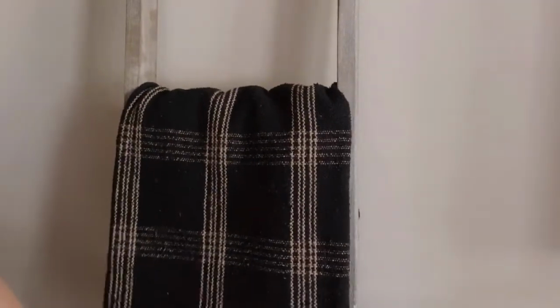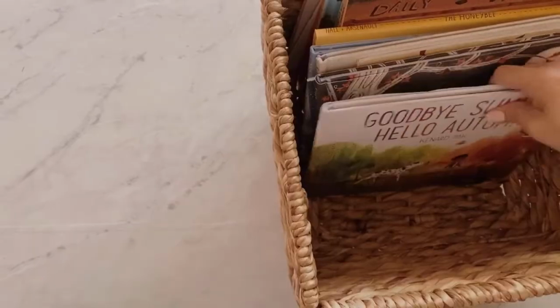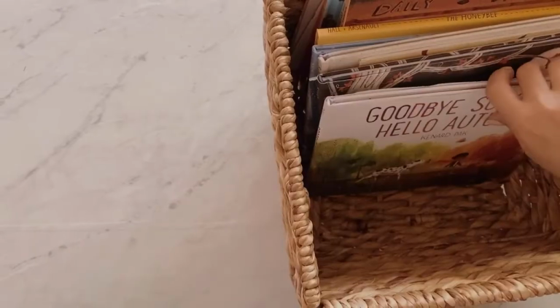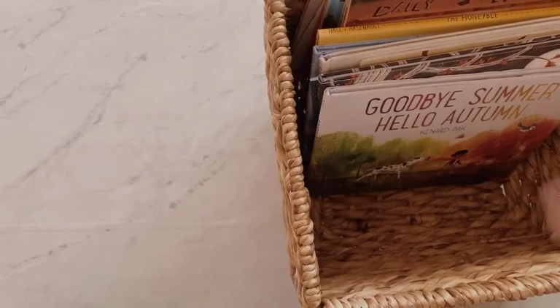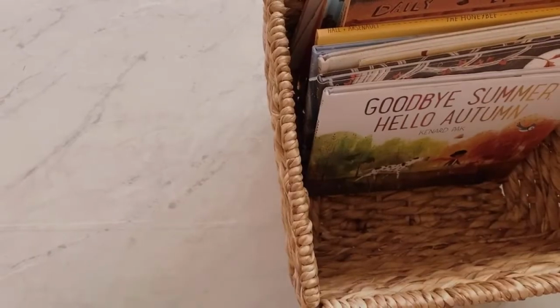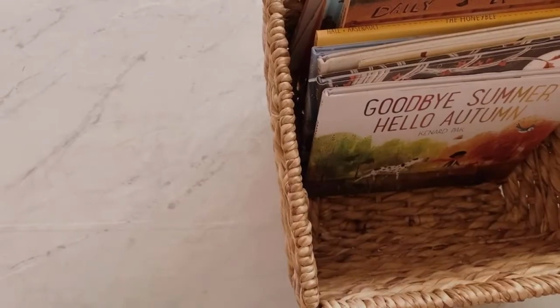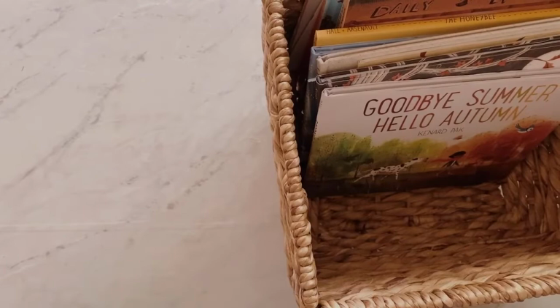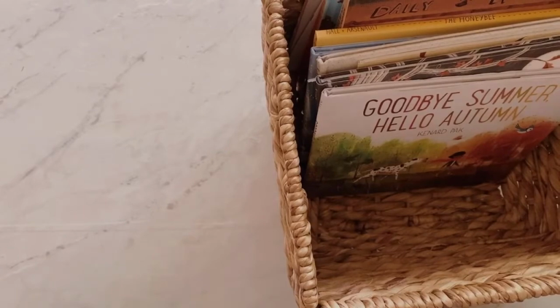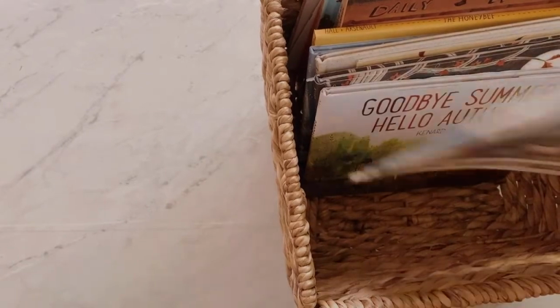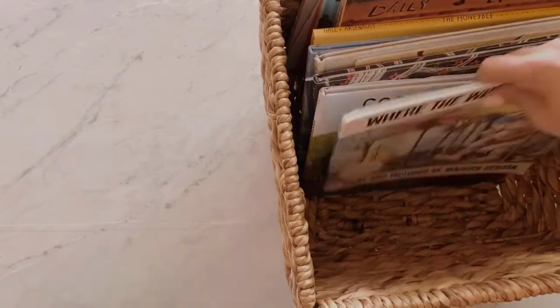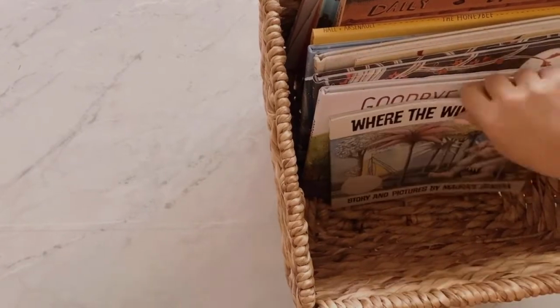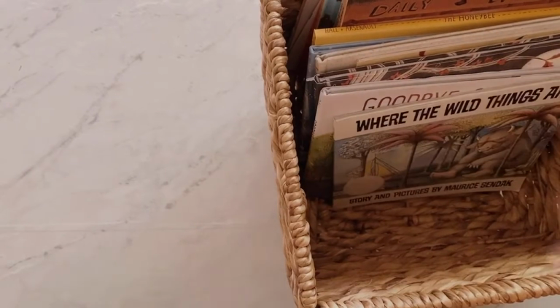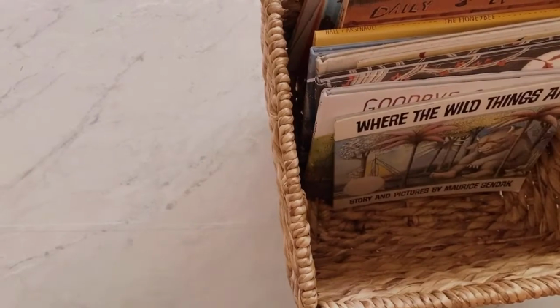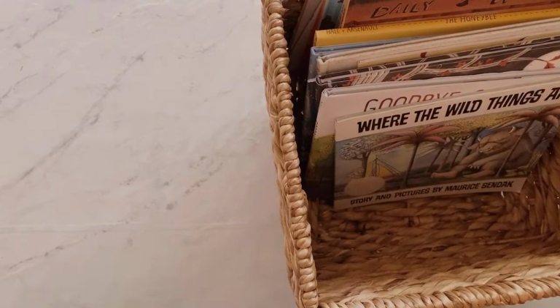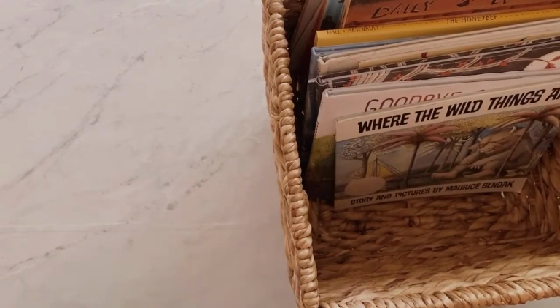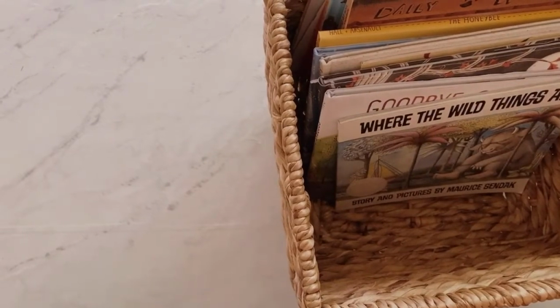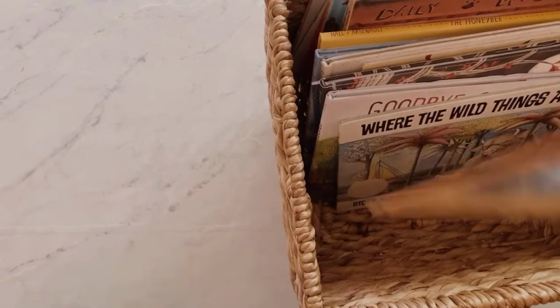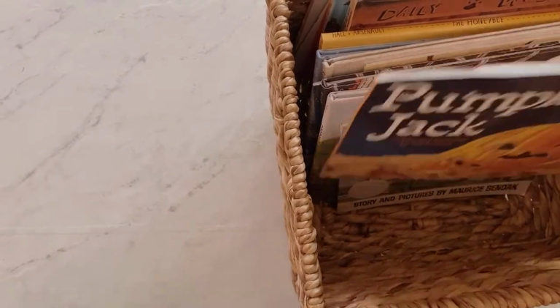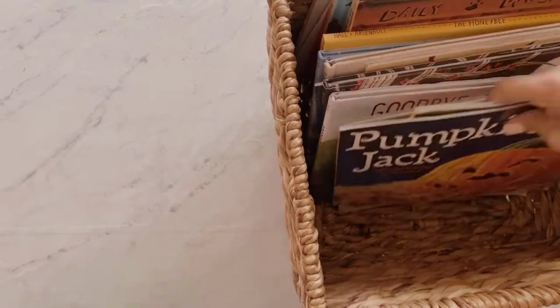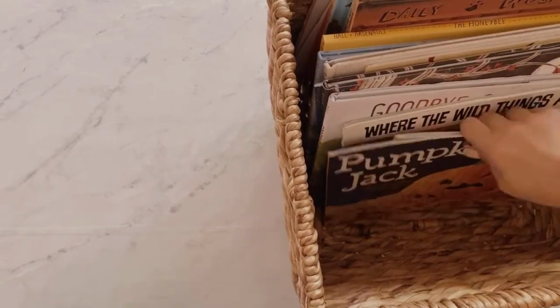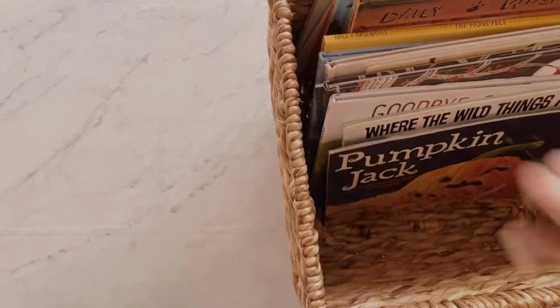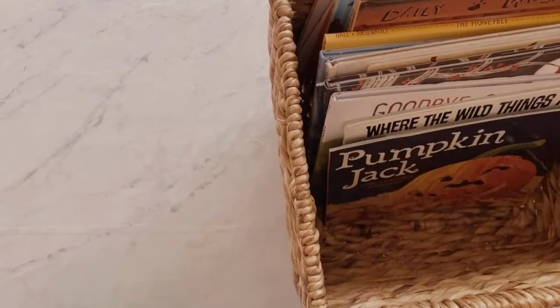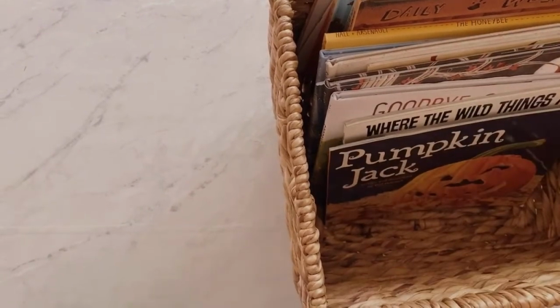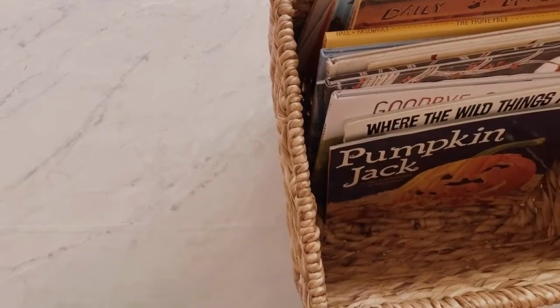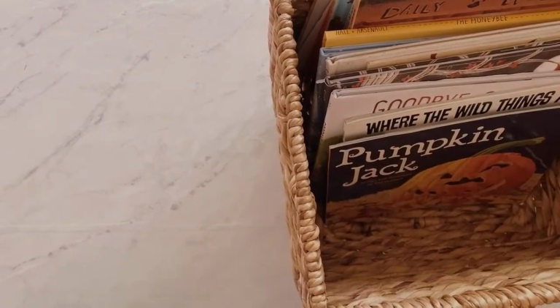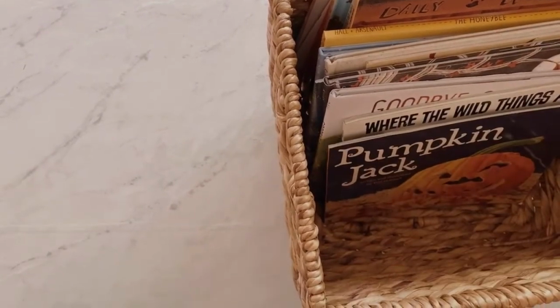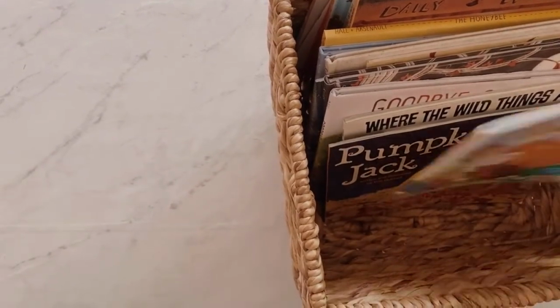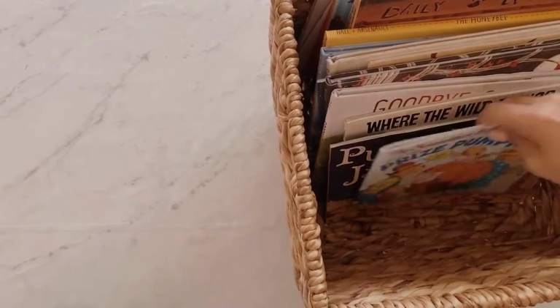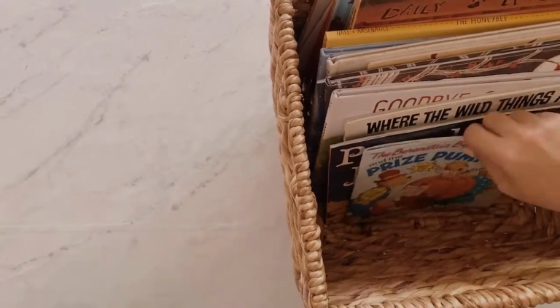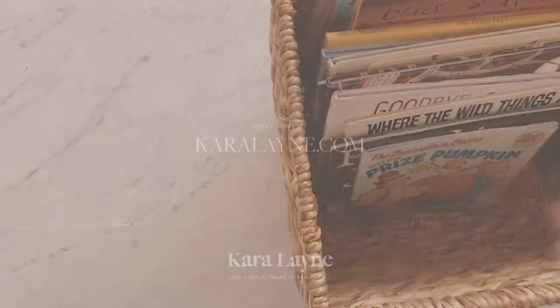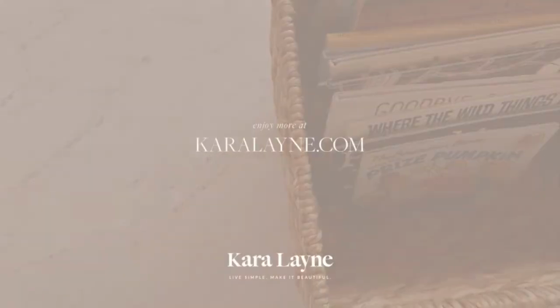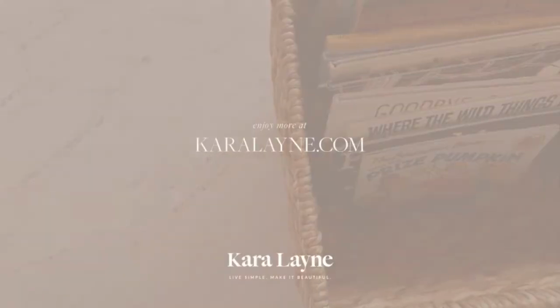I hope you find this helpful as you prepare your home for the upcoming season. To enjoy more, head to caroline.com.